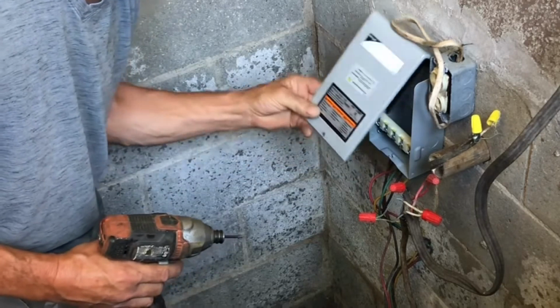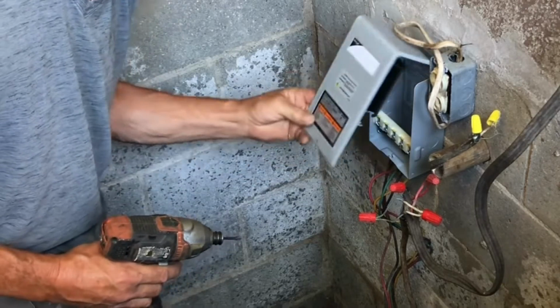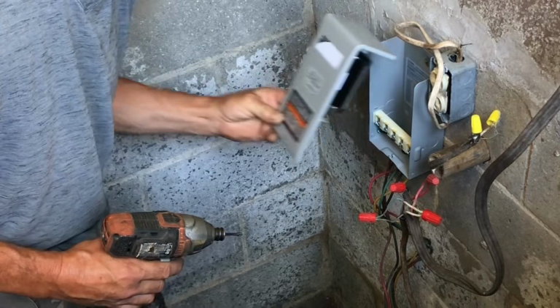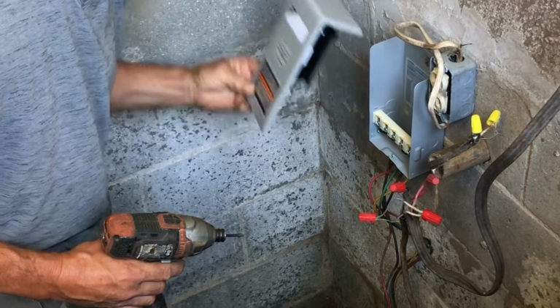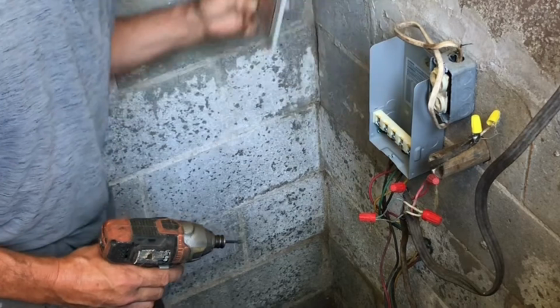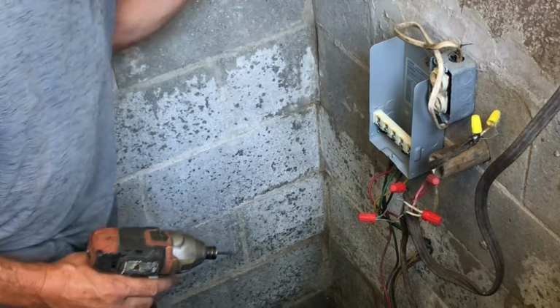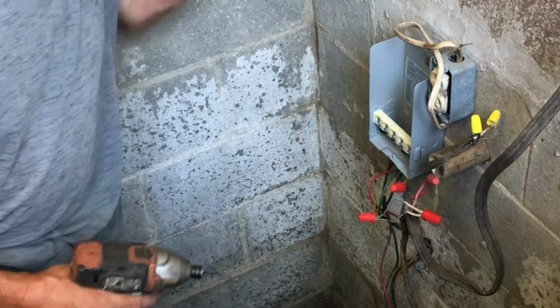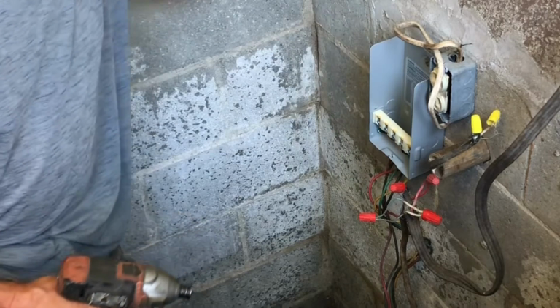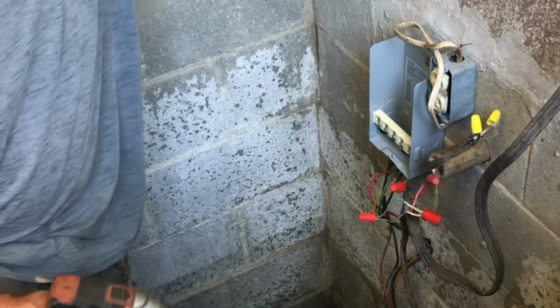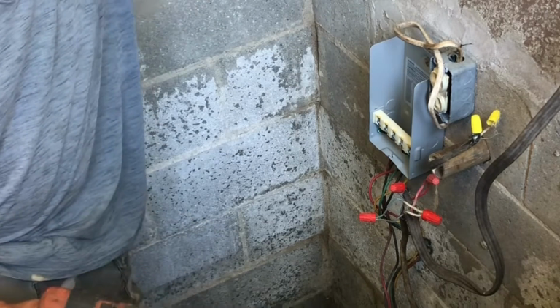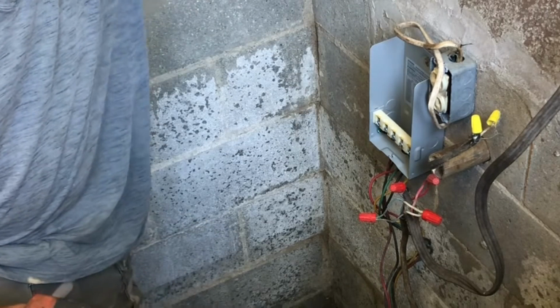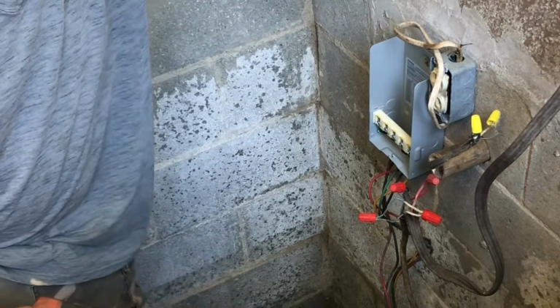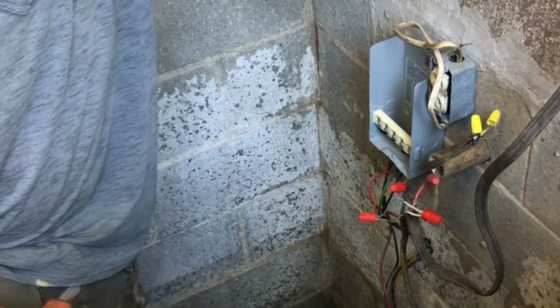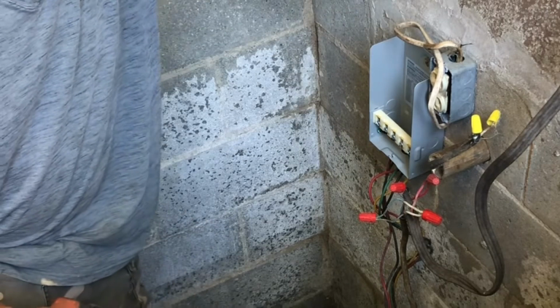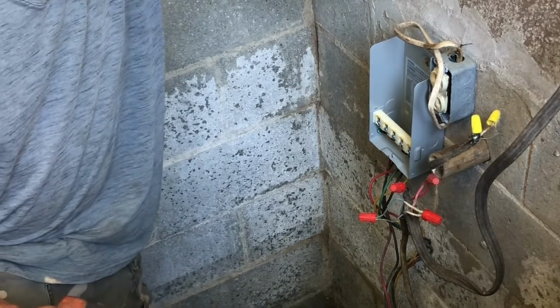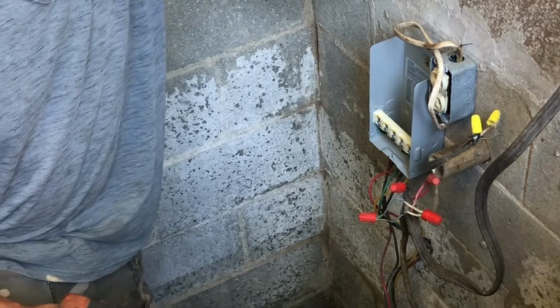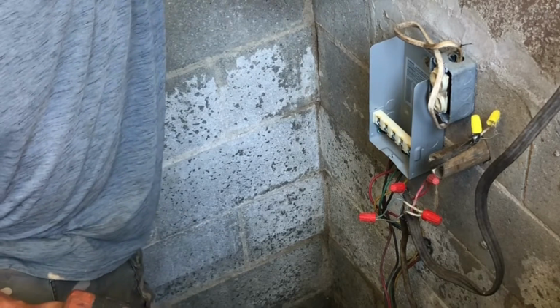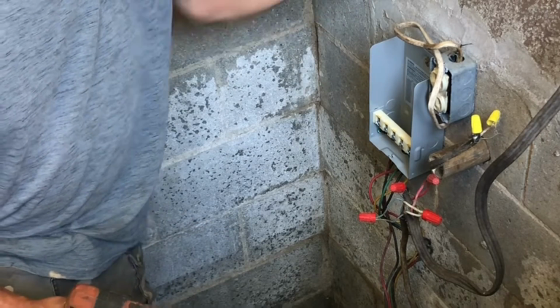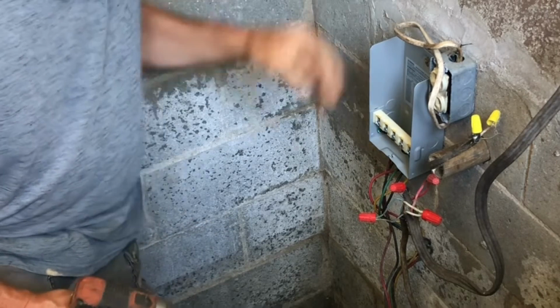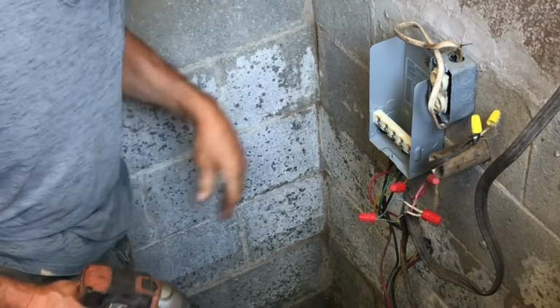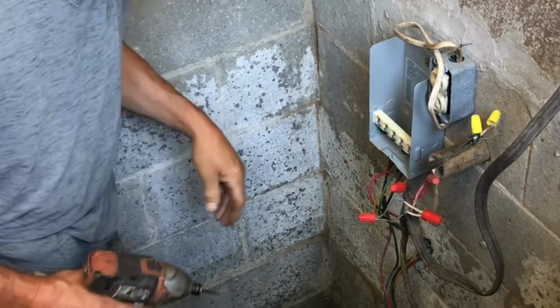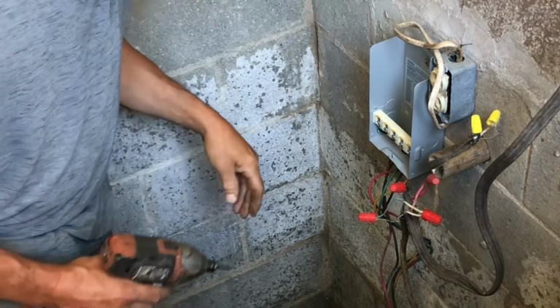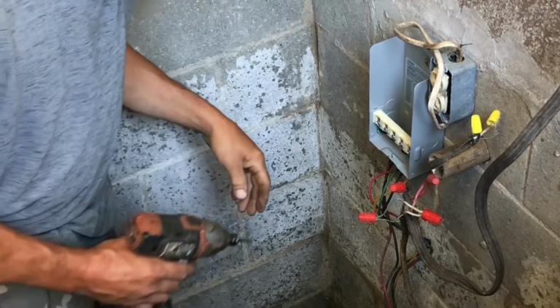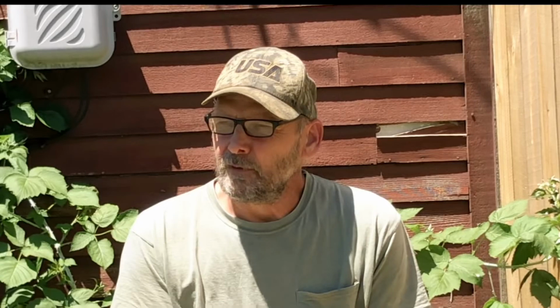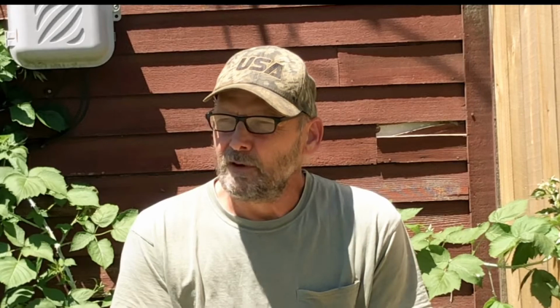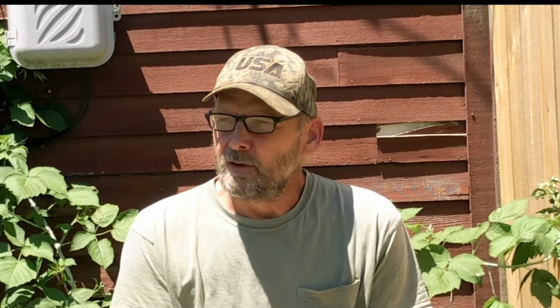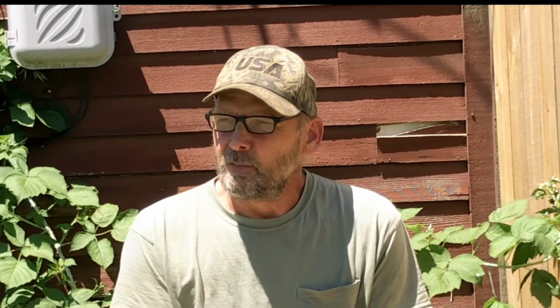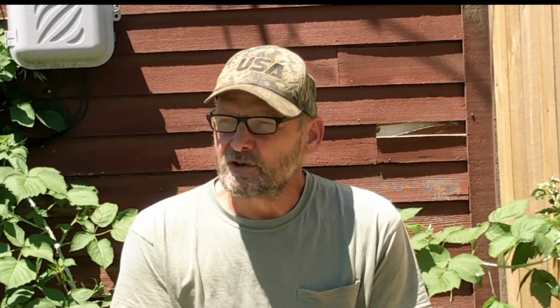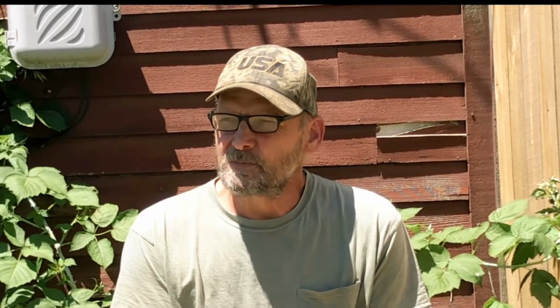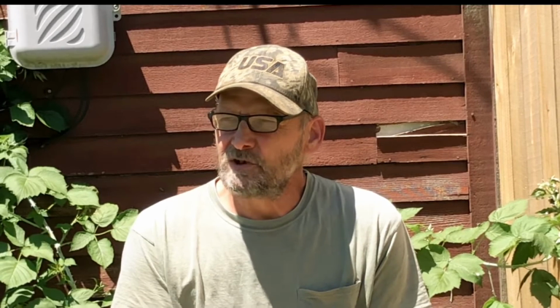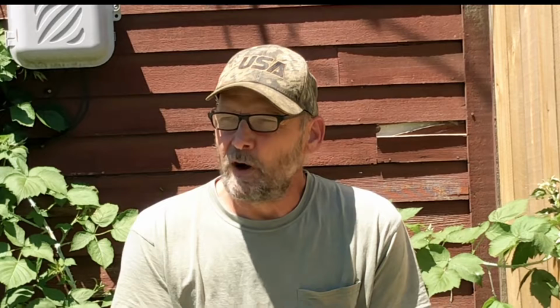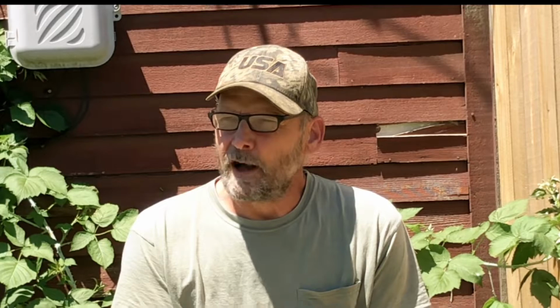Last week their water quit. I haven't had a chance to get out there and take a look at it because it's been too hot.